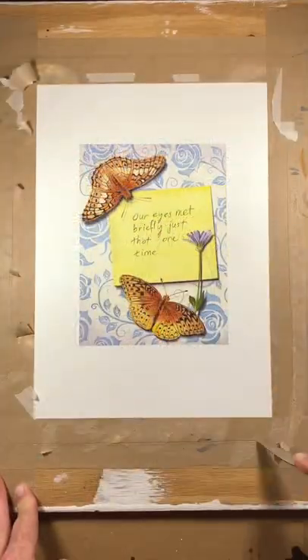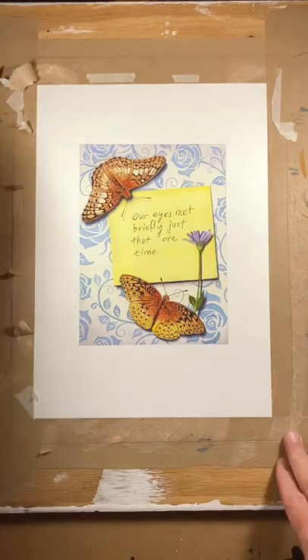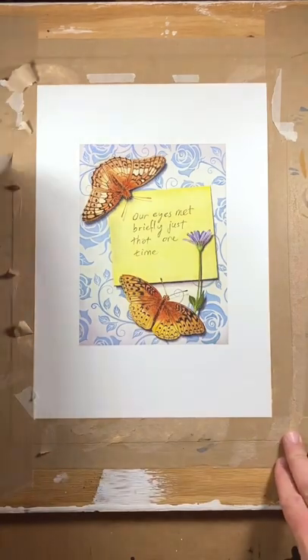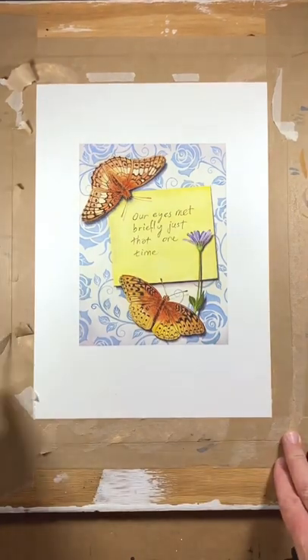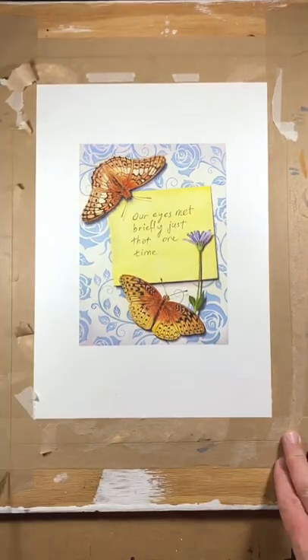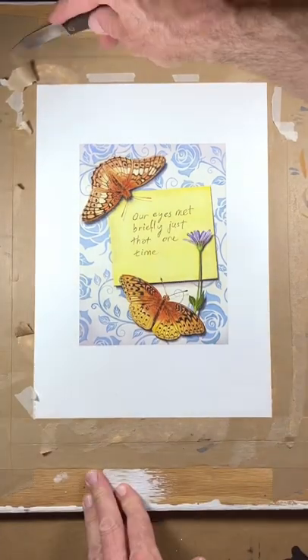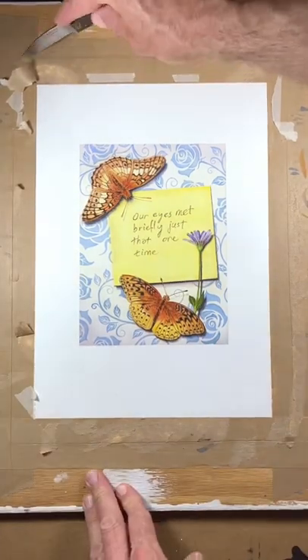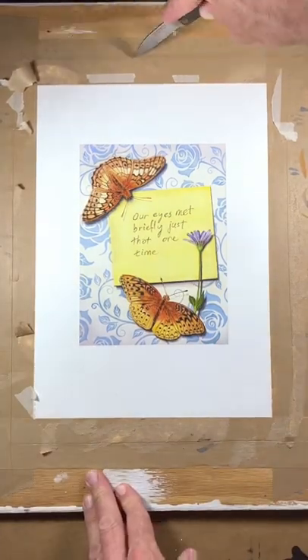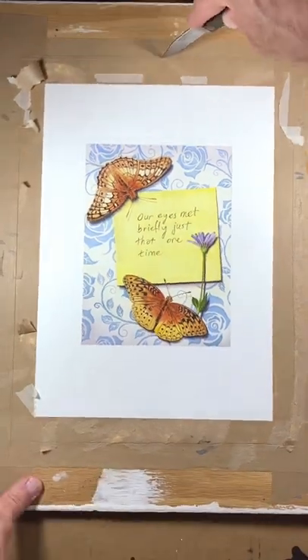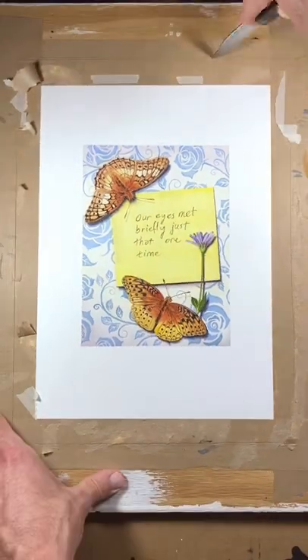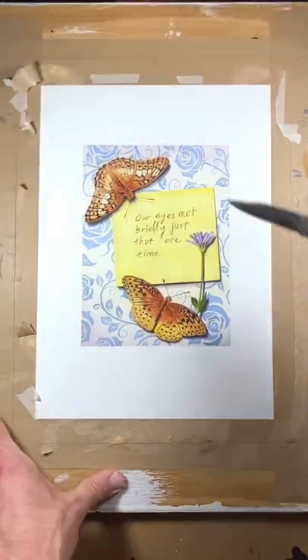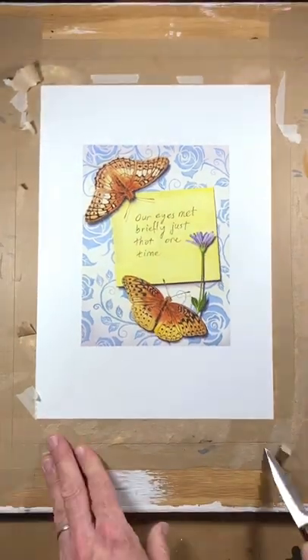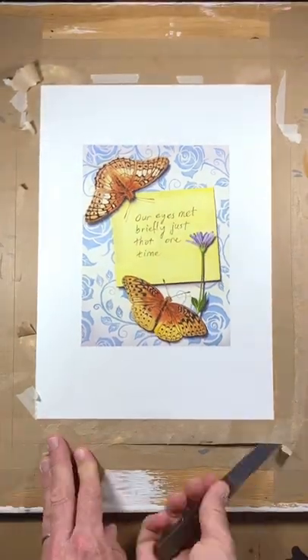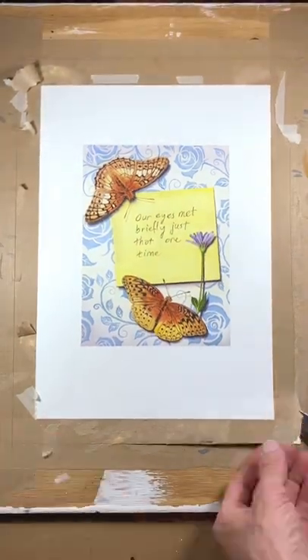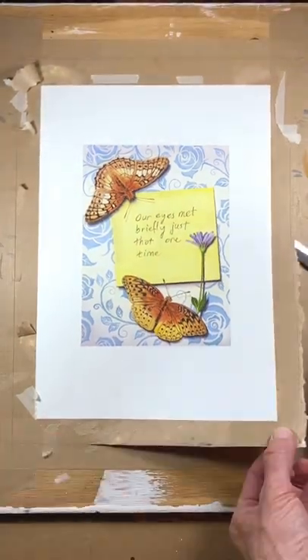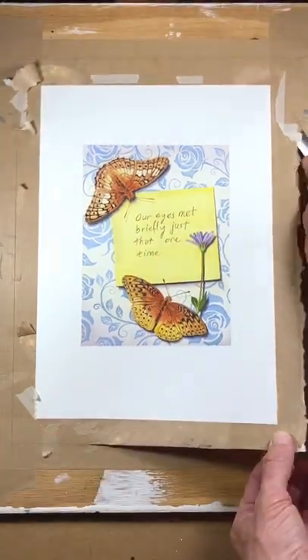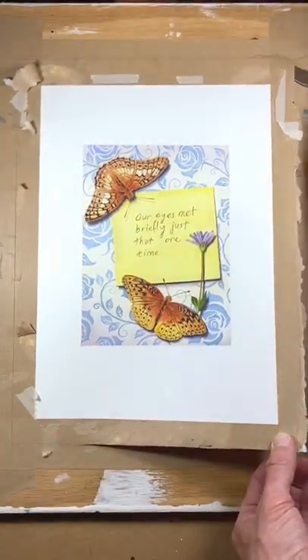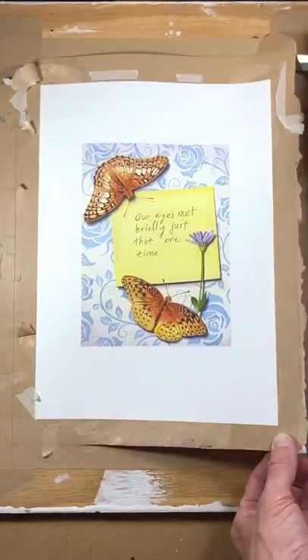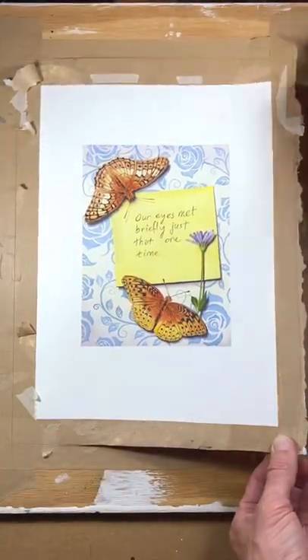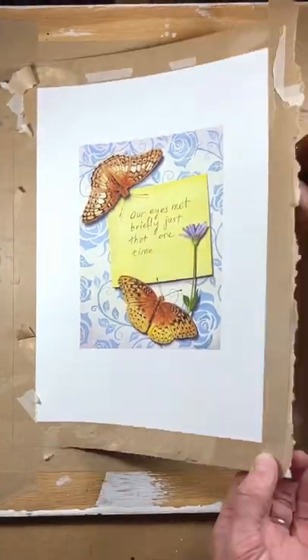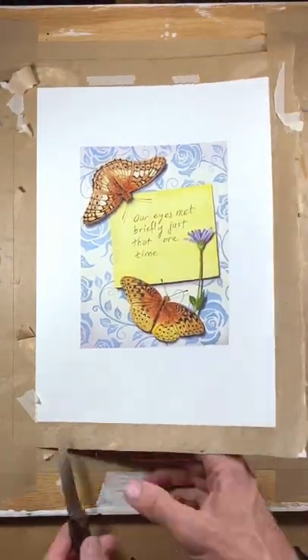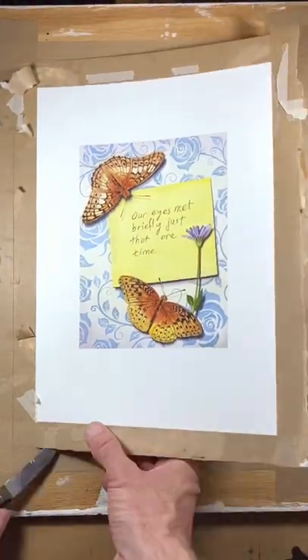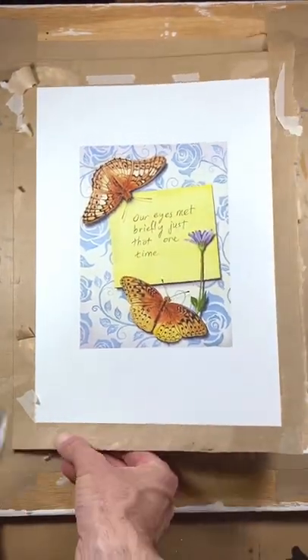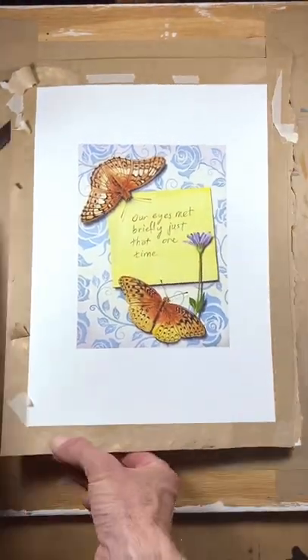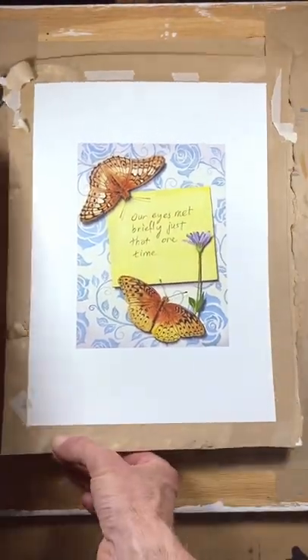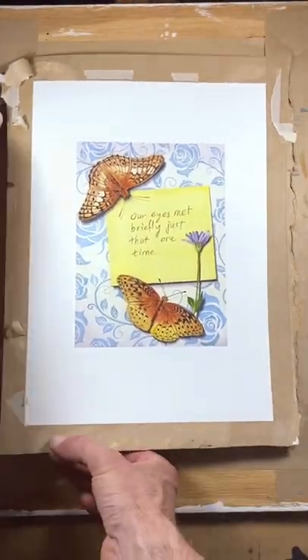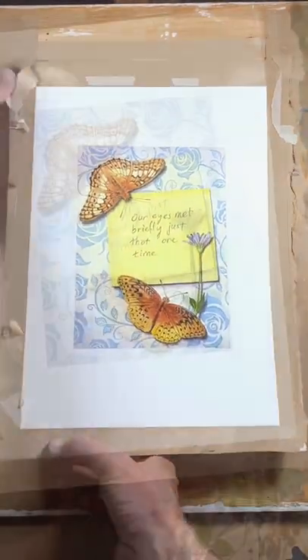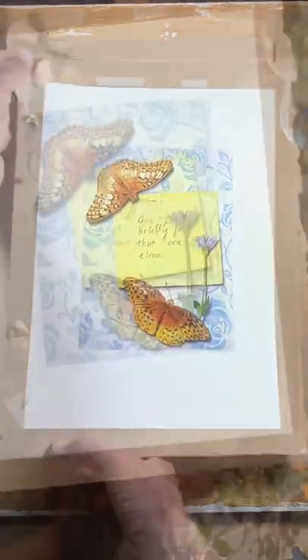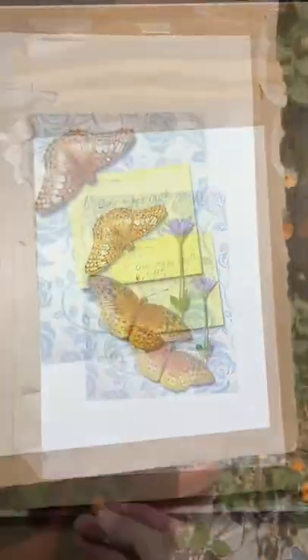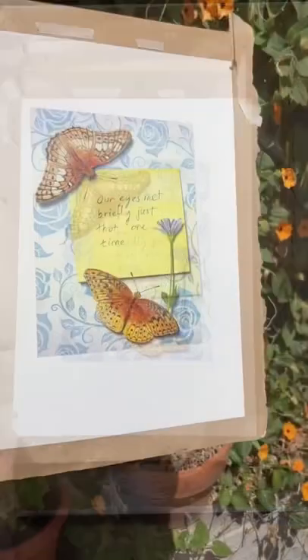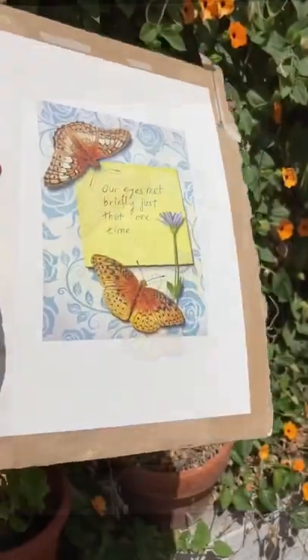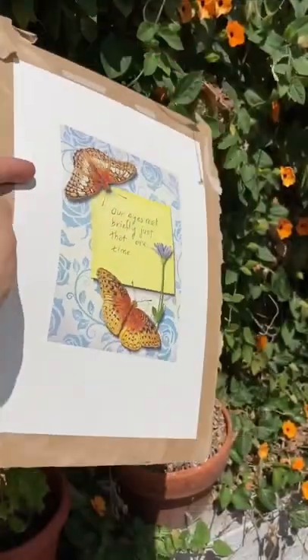My theory was that I would find a smoother texture and no letter B on the back of this troublesome painting.